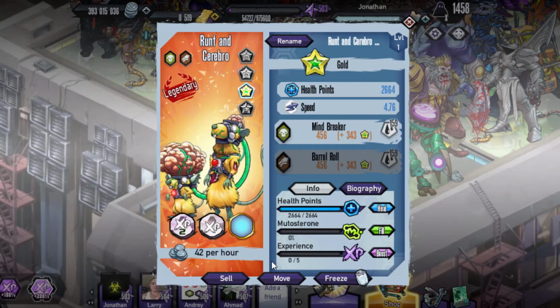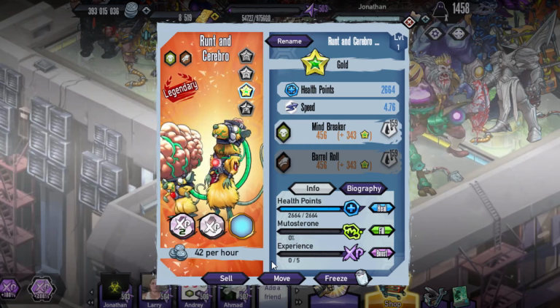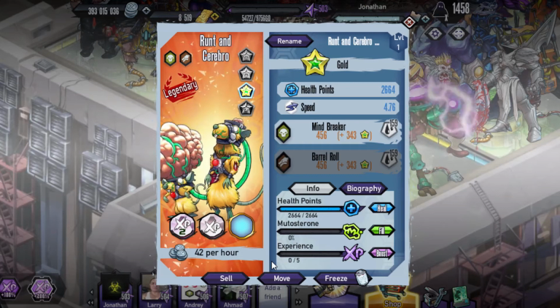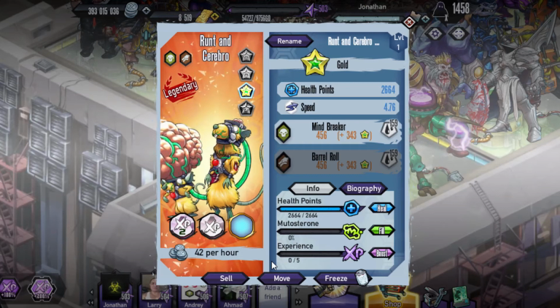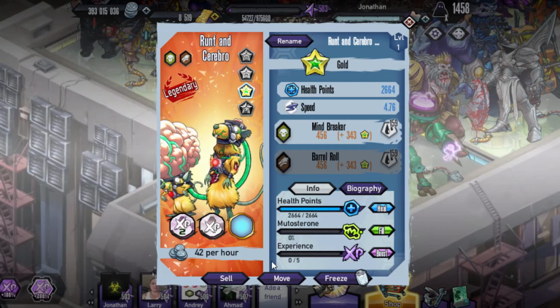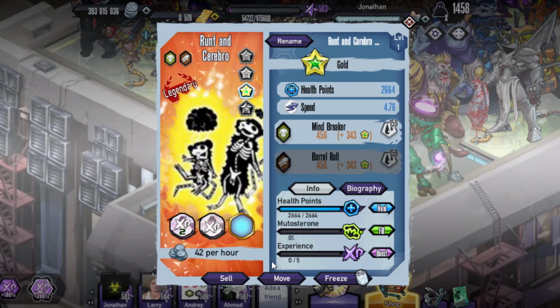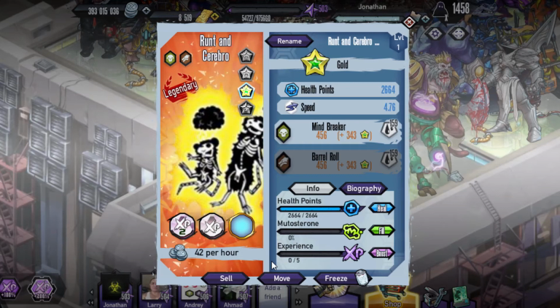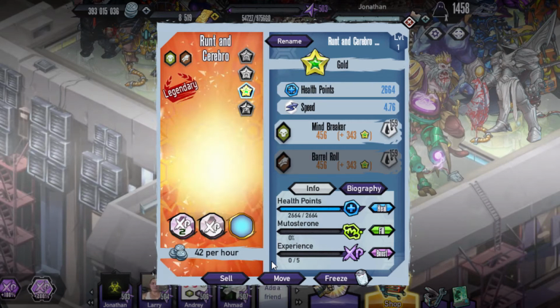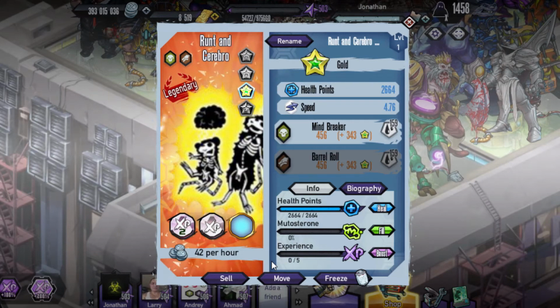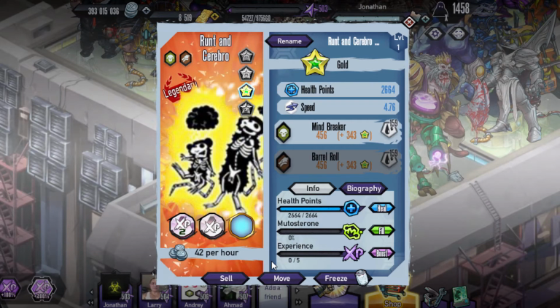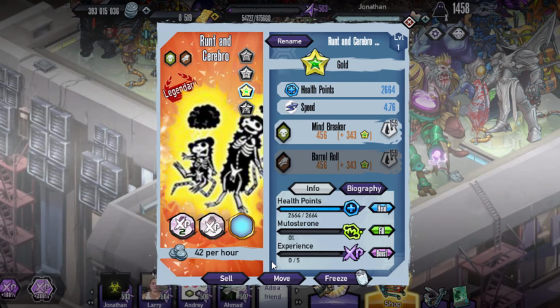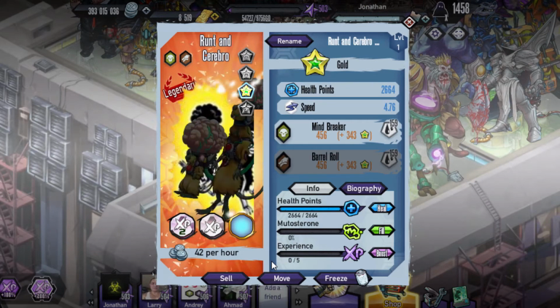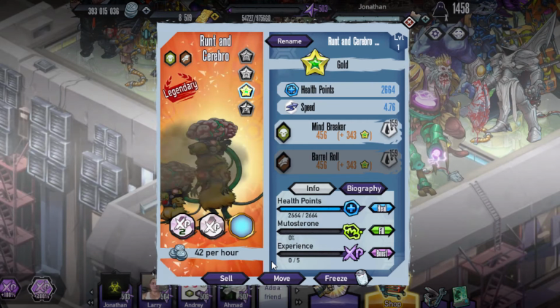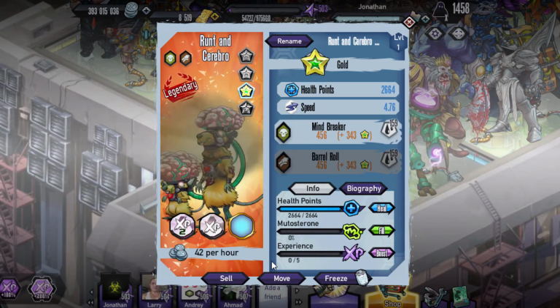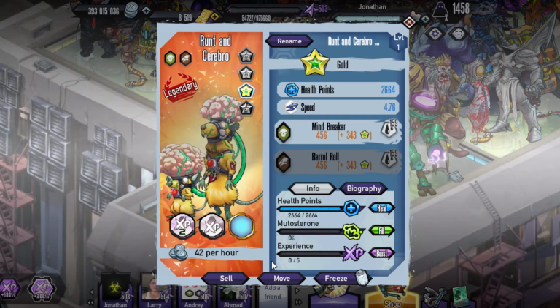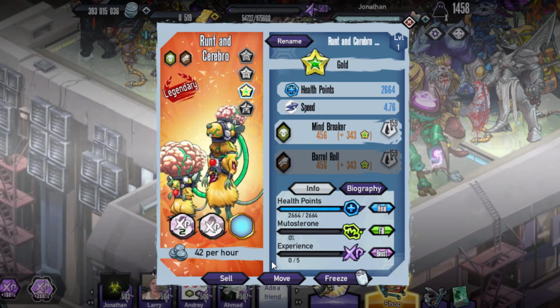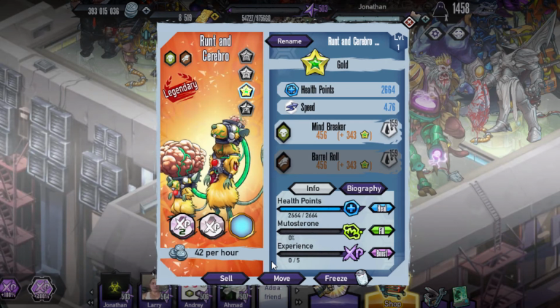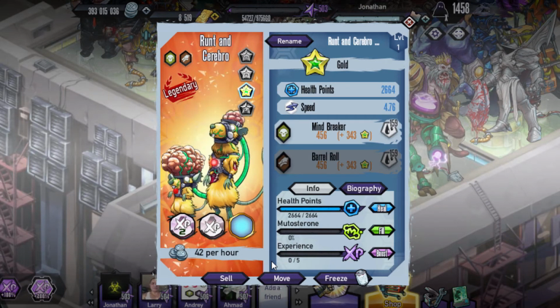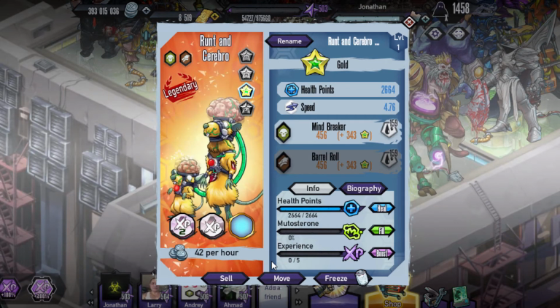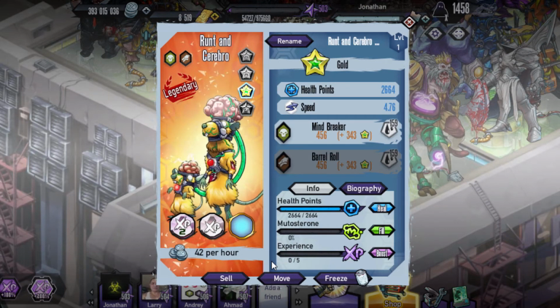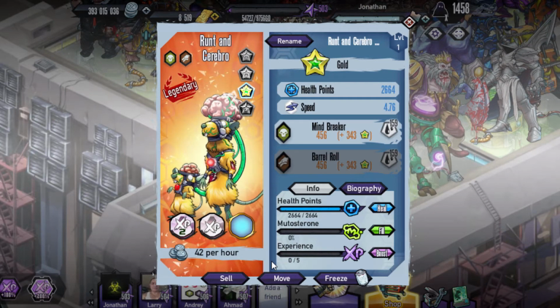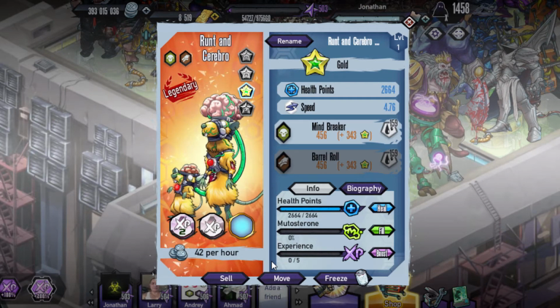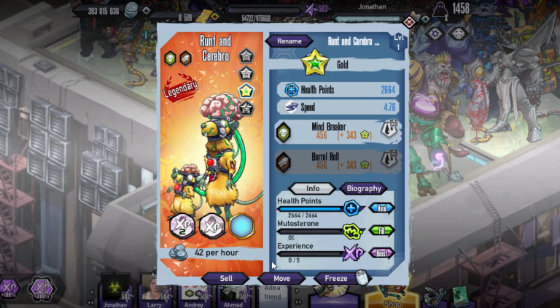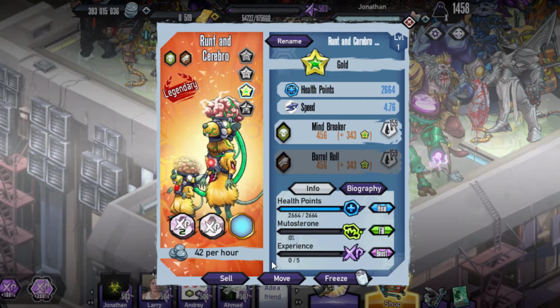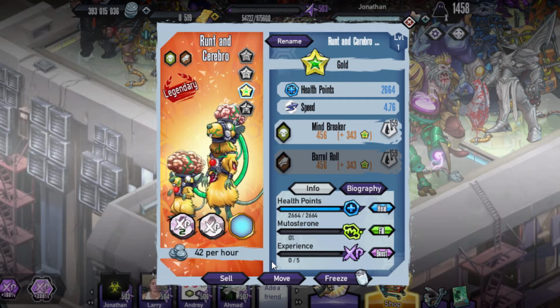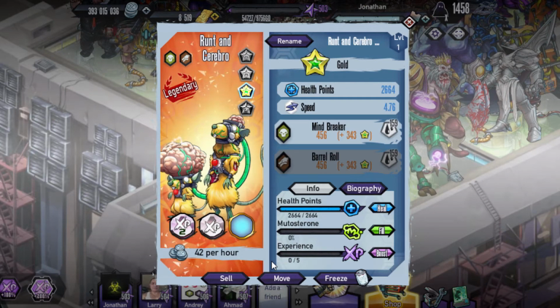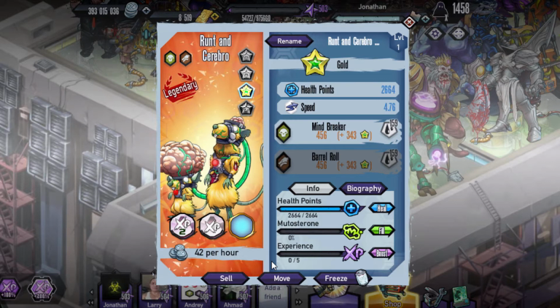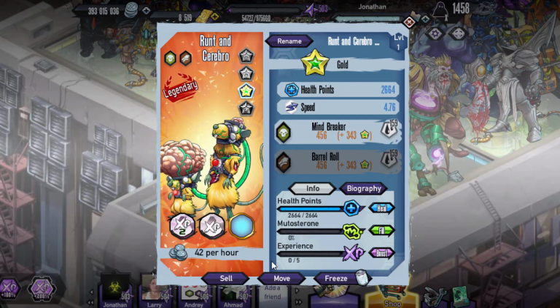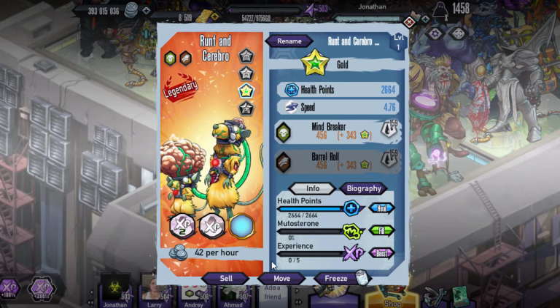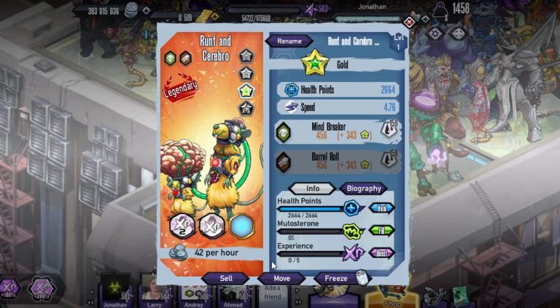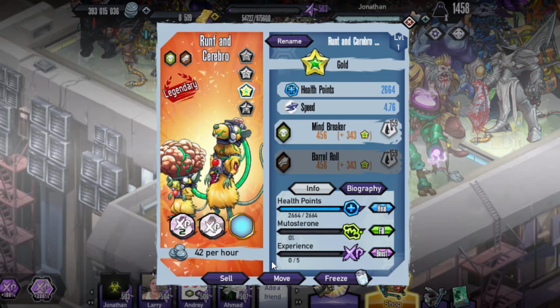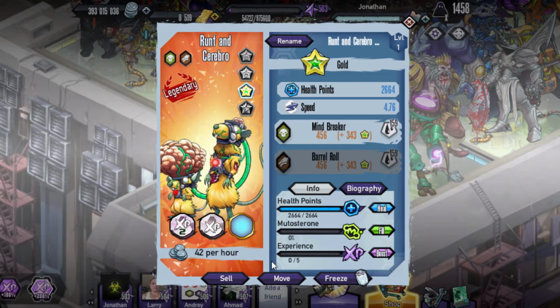What's going on guys, Bio here back with Genetic Gladiator, so let's get into this today. We're going to be checking out Runt and Sabree Bro.